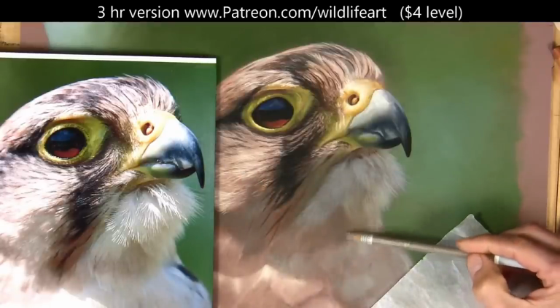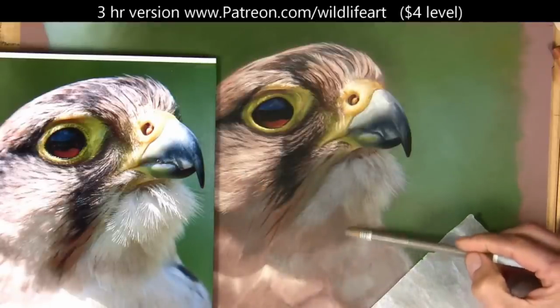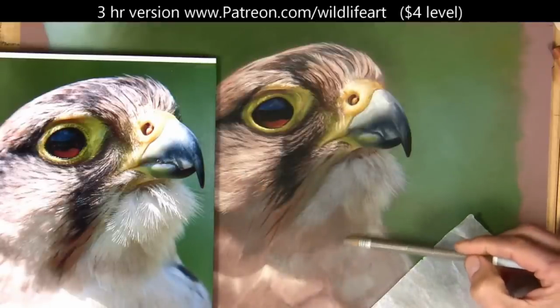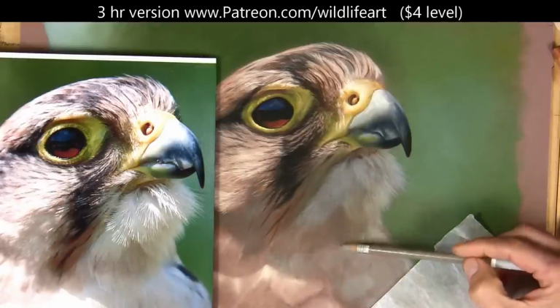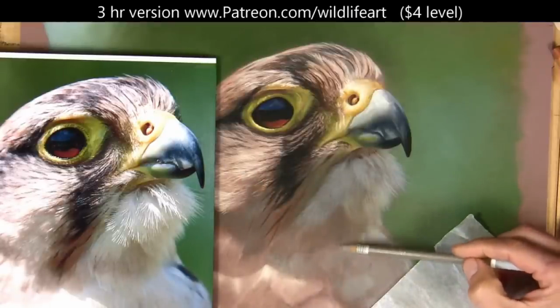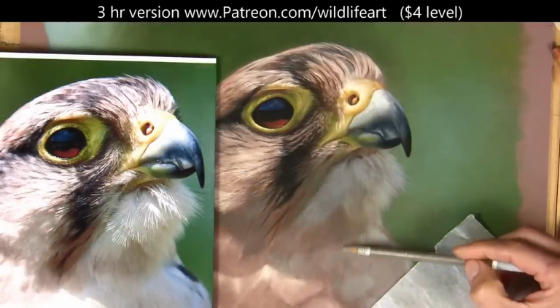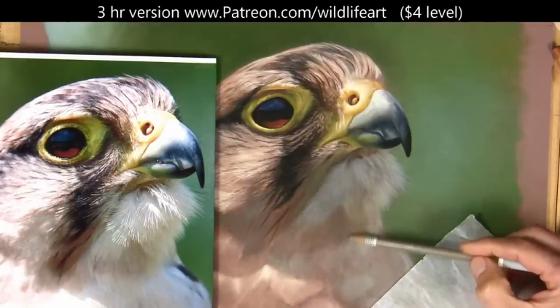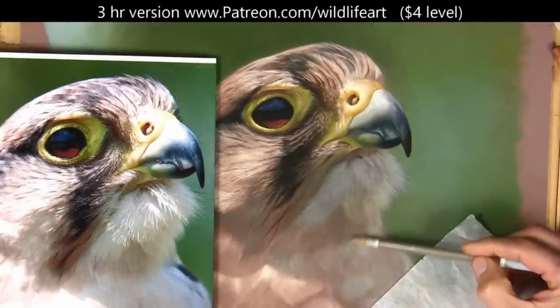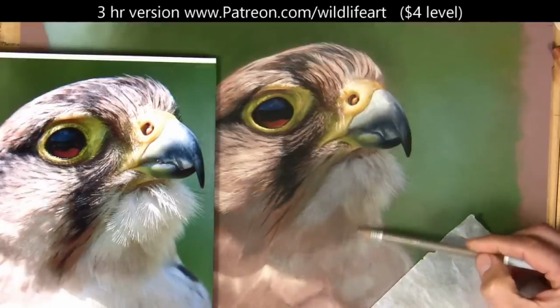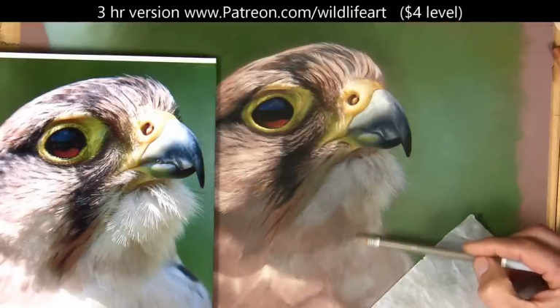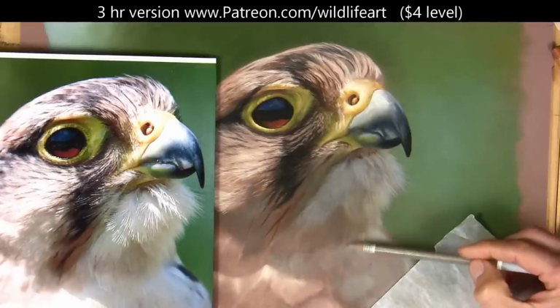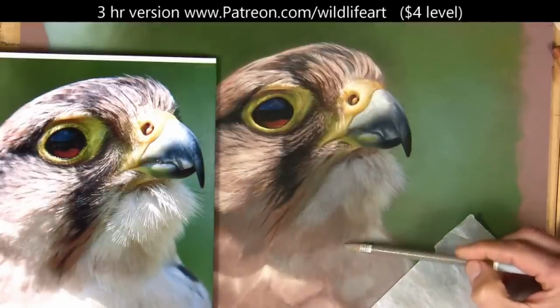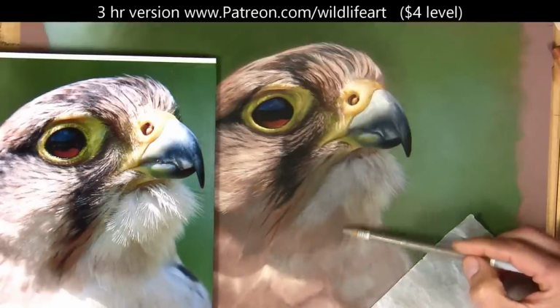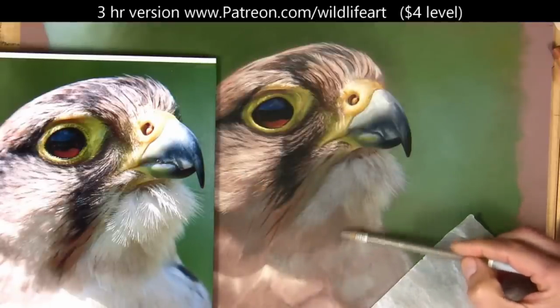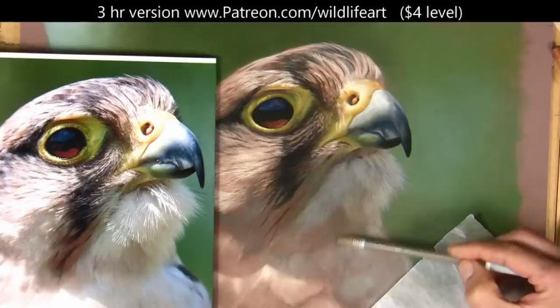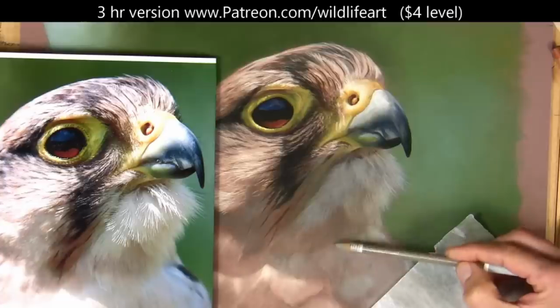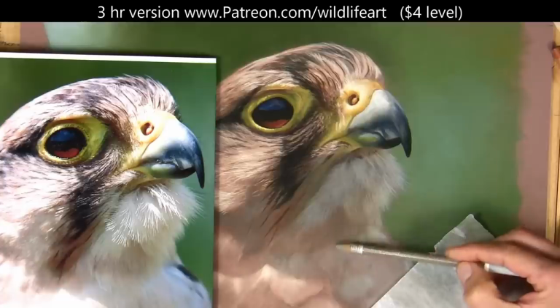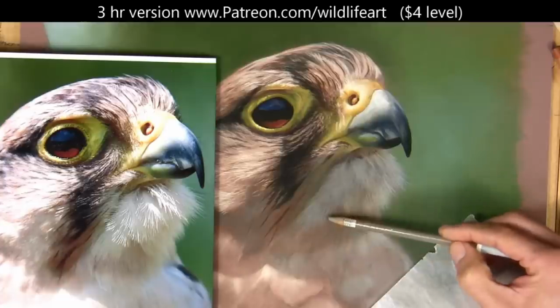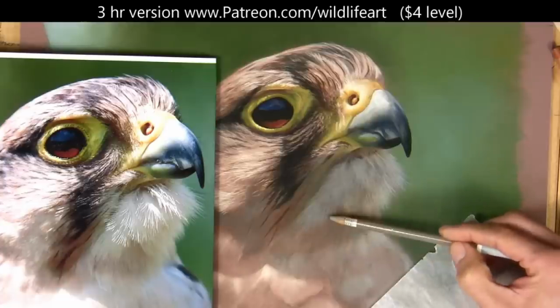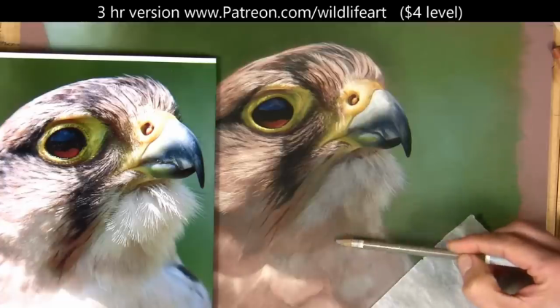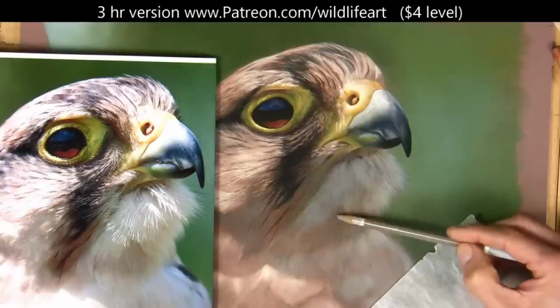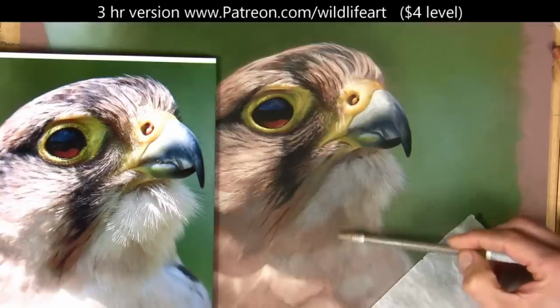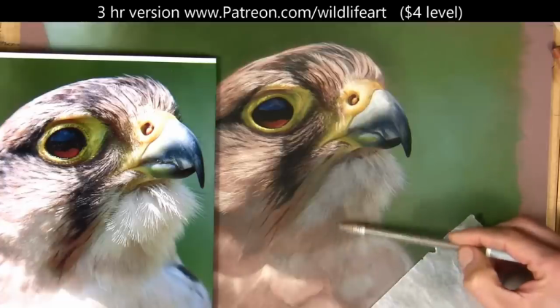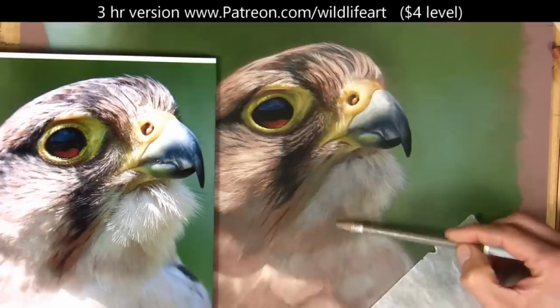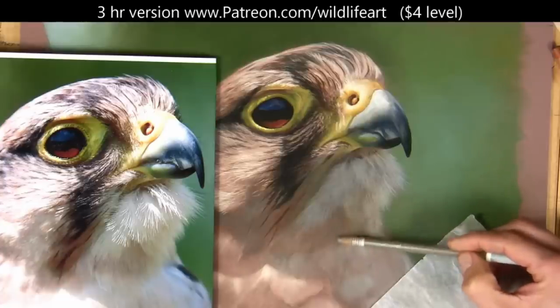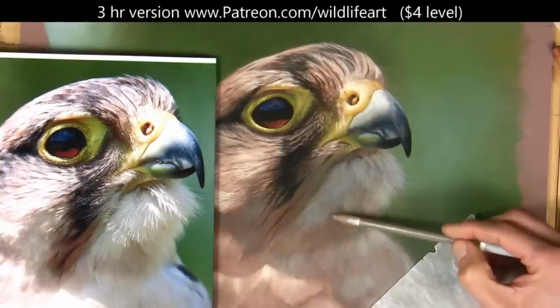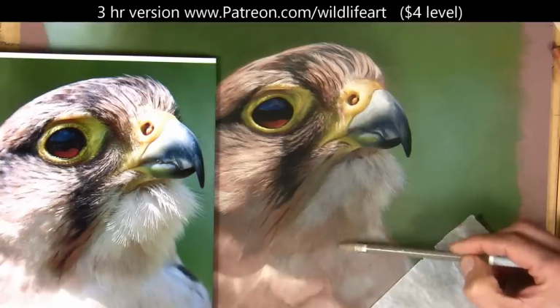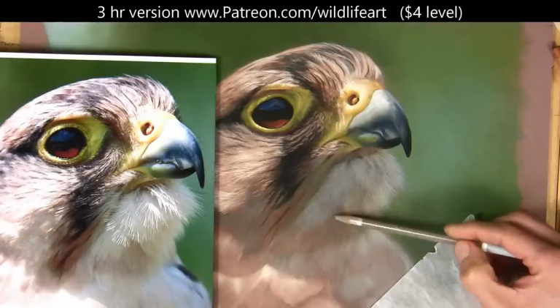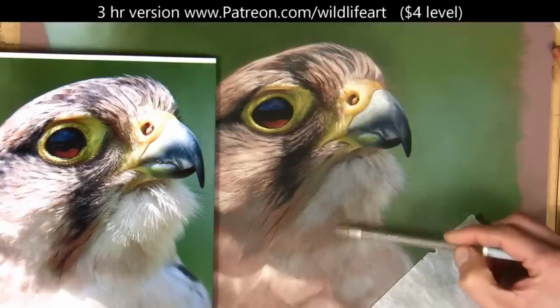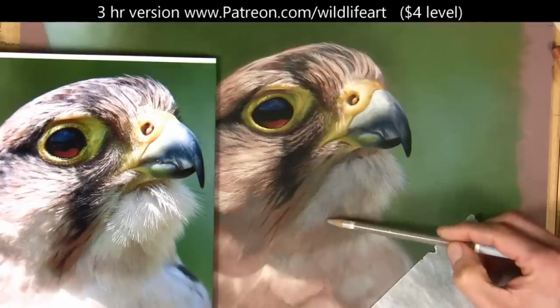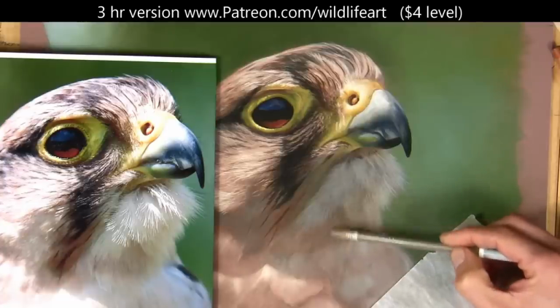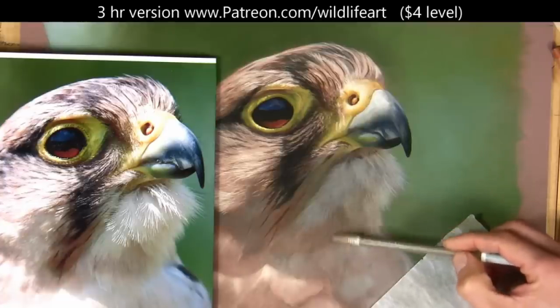Just glazing in a bit of color in here, and when I squint I can see I need to go a bit lighter.